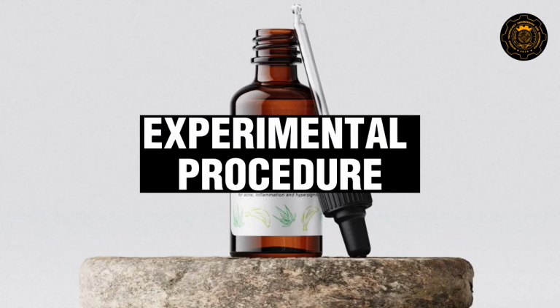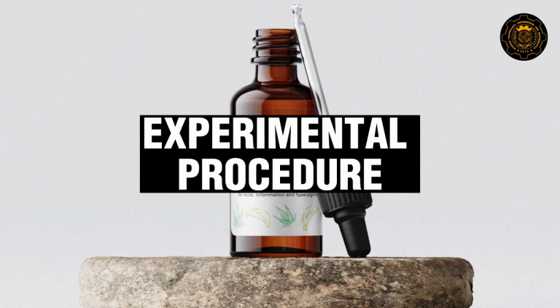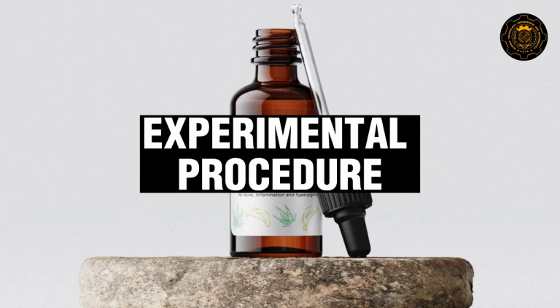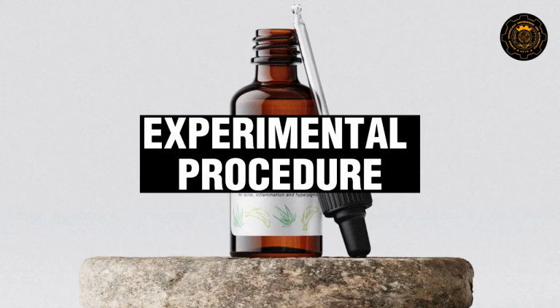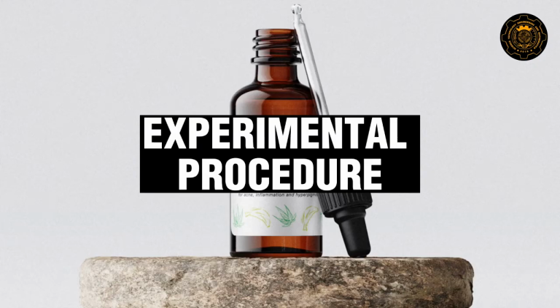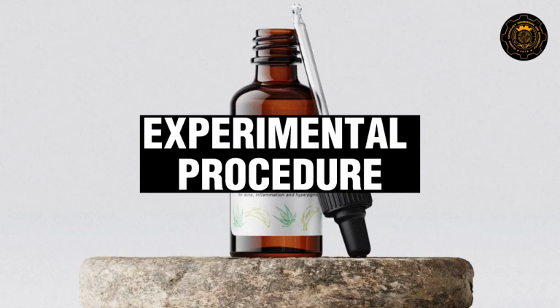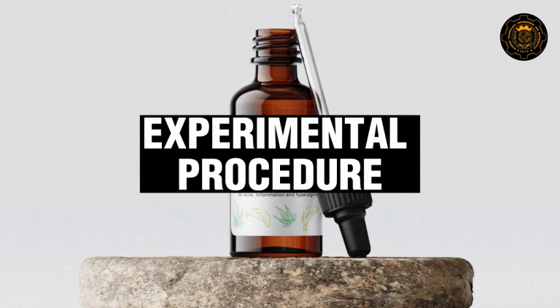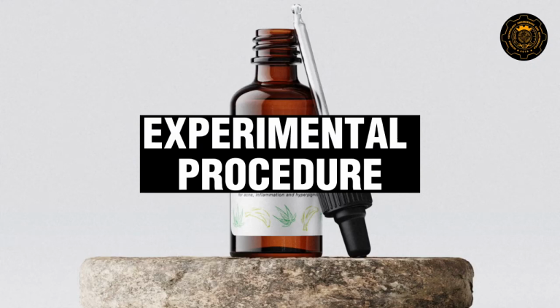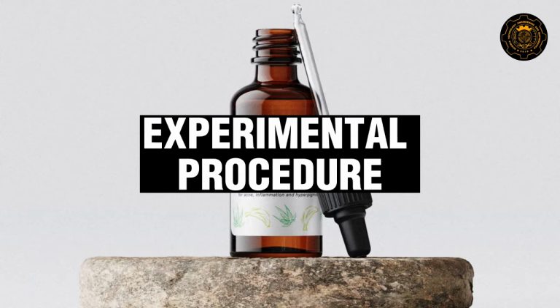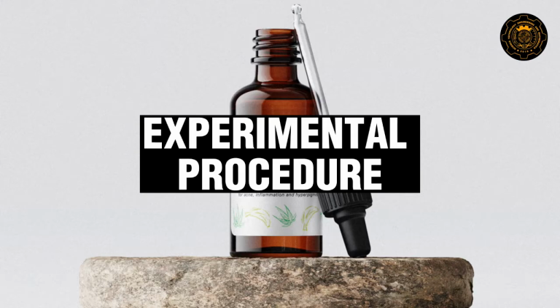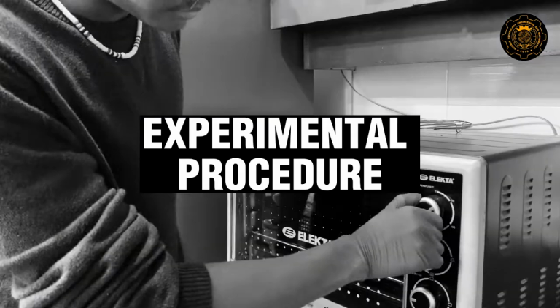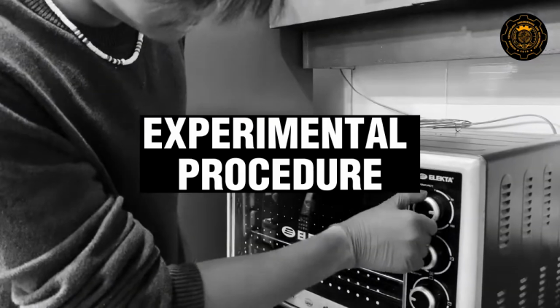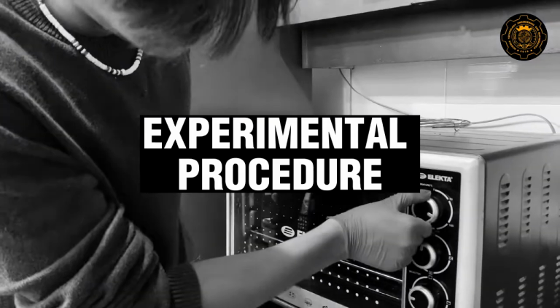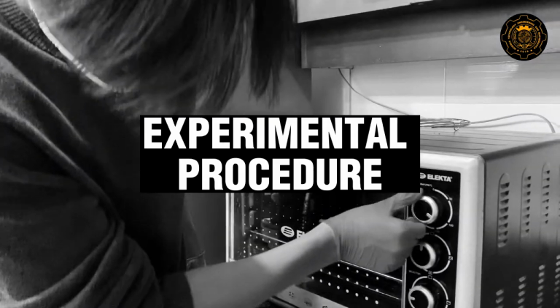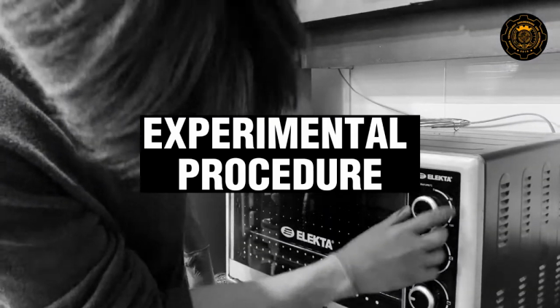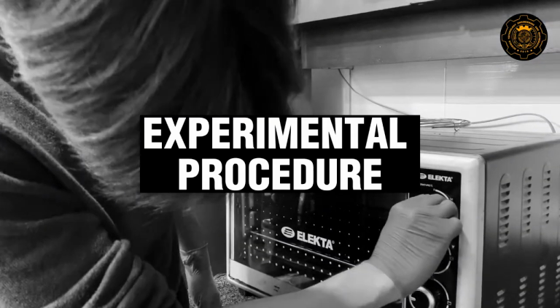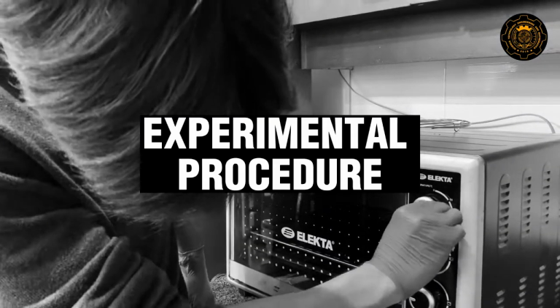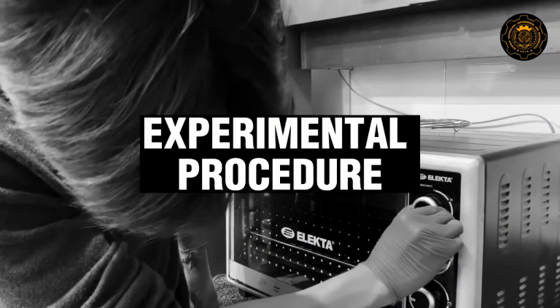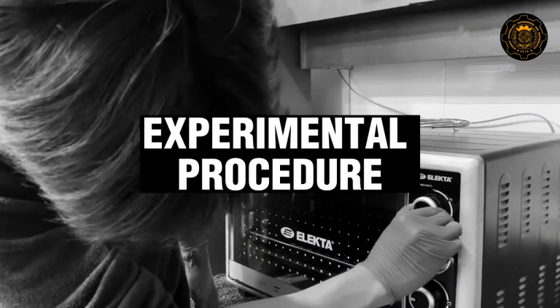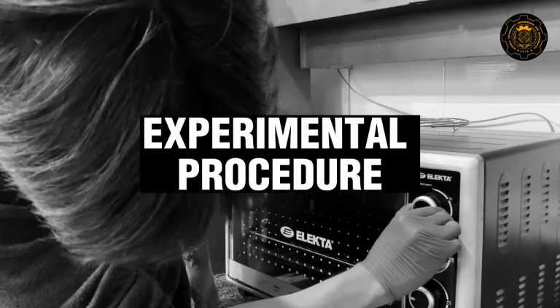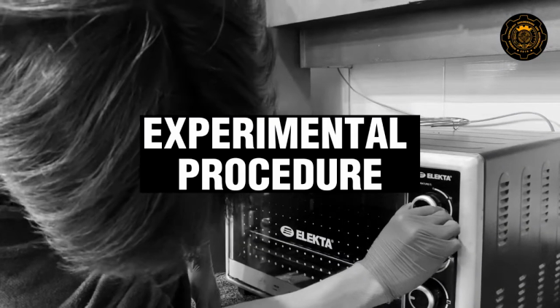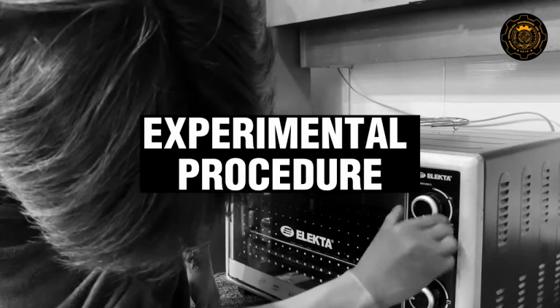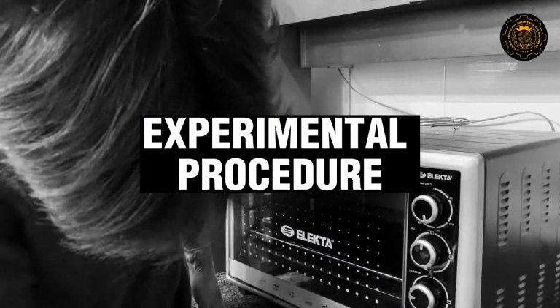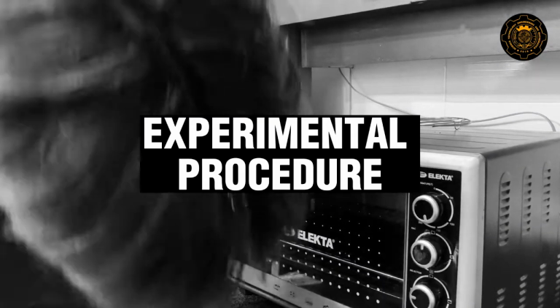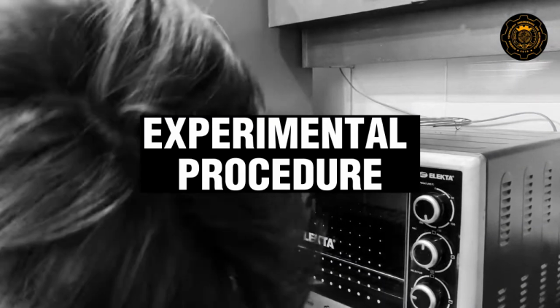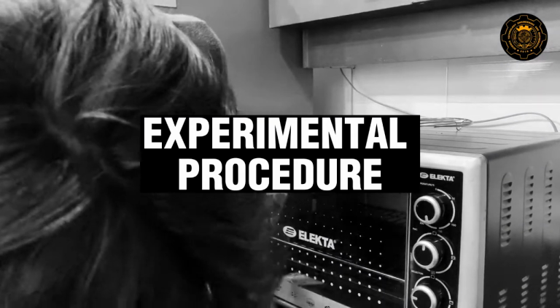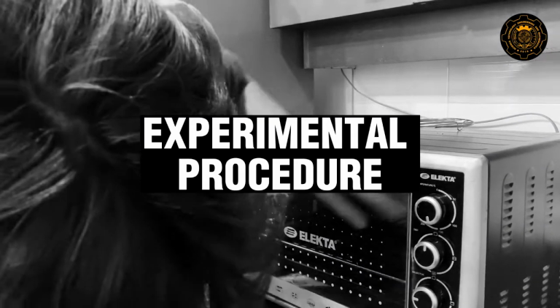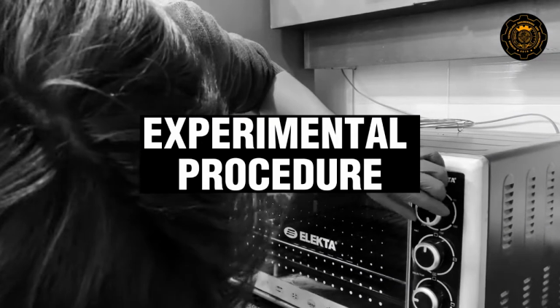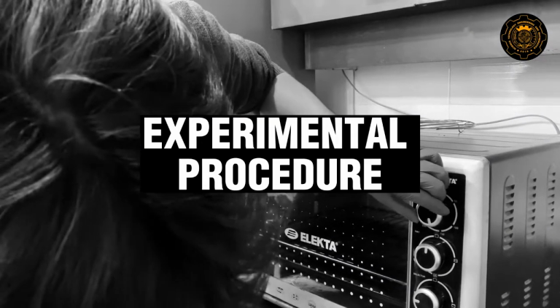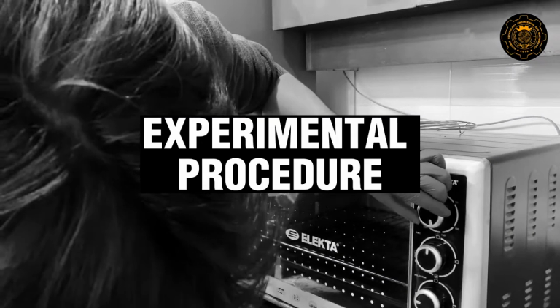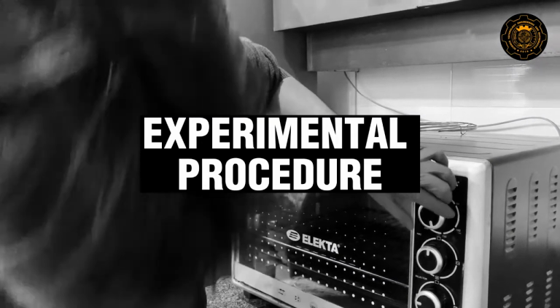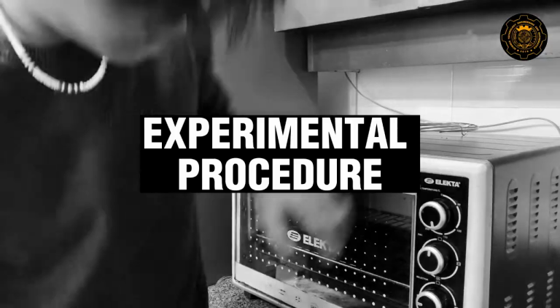In this portion of the video, the researchers will show how the product is created, starting with the pulverized banana peel.